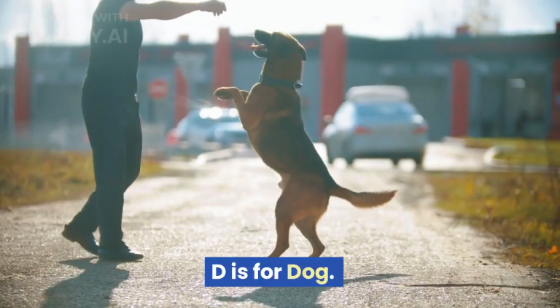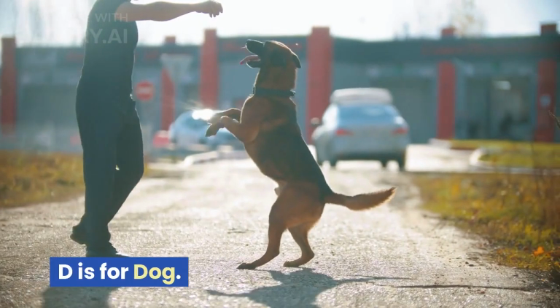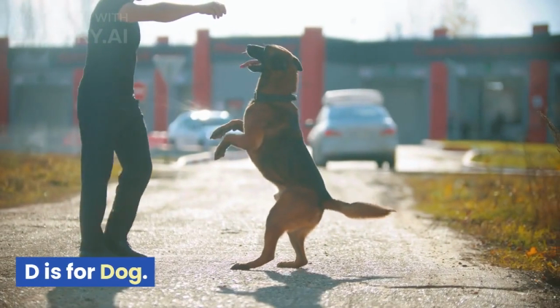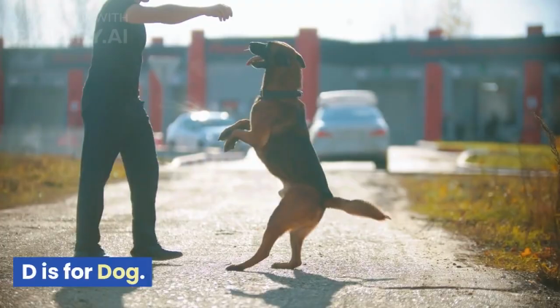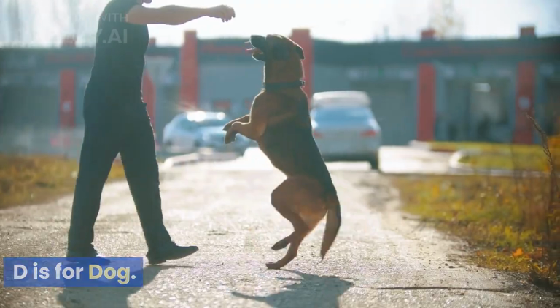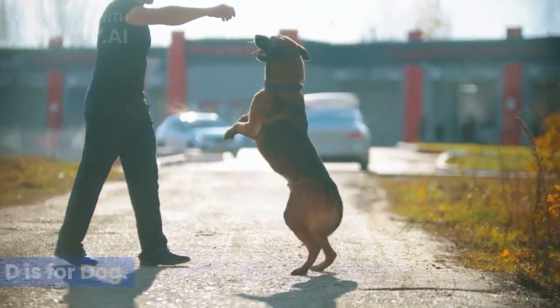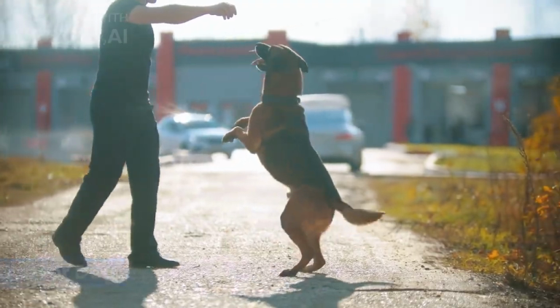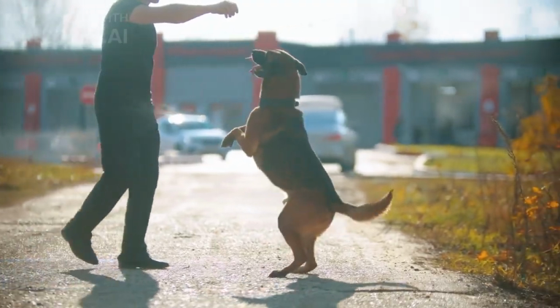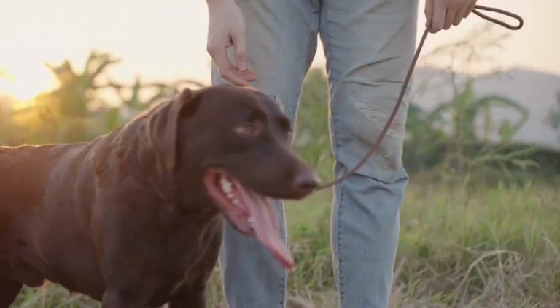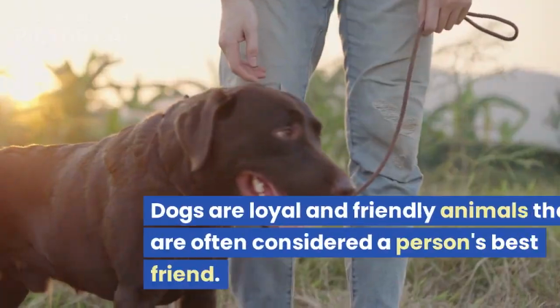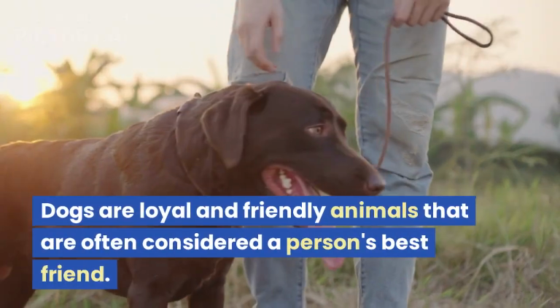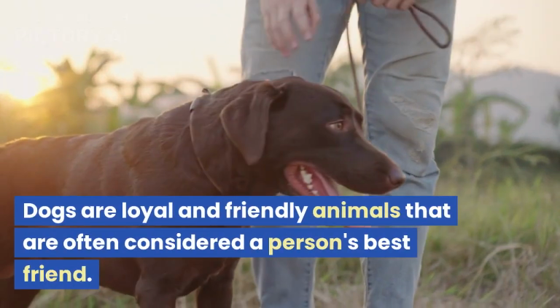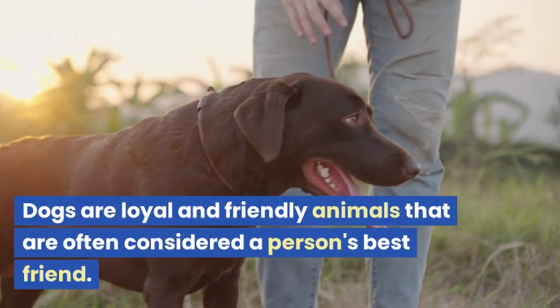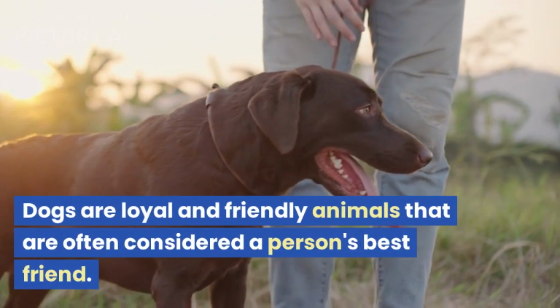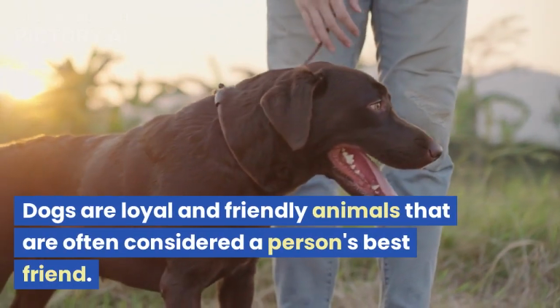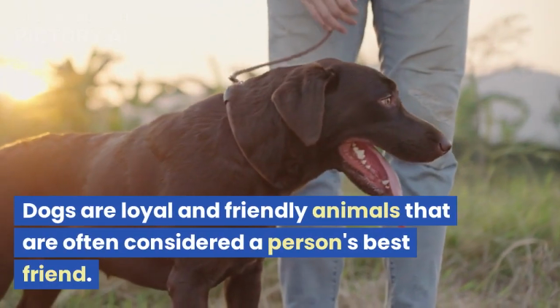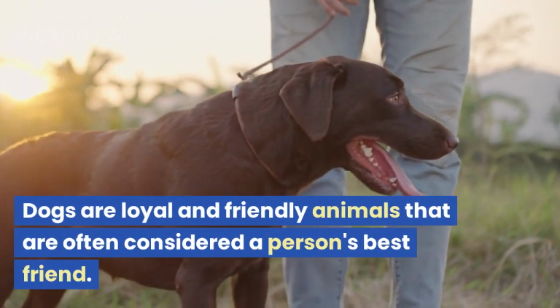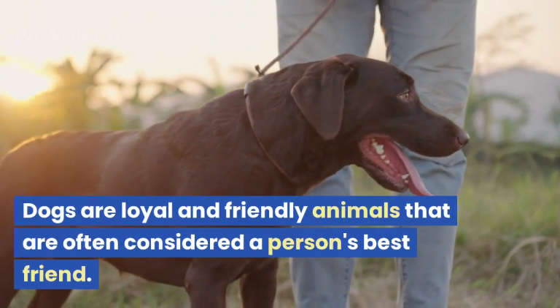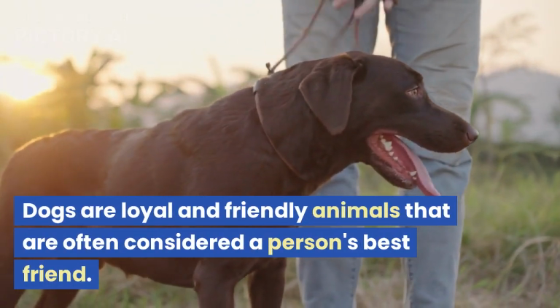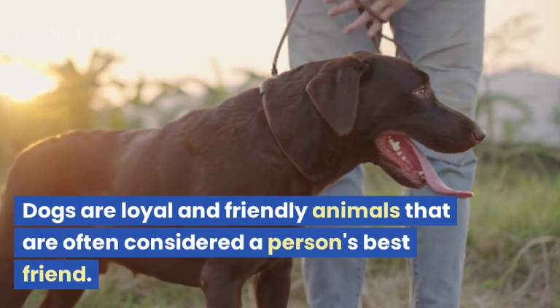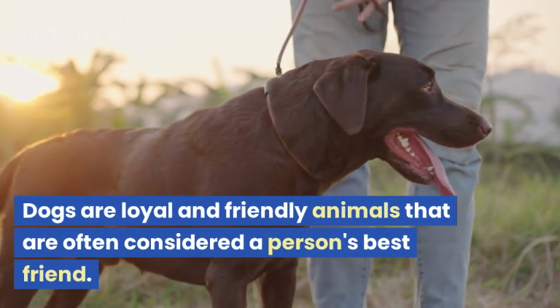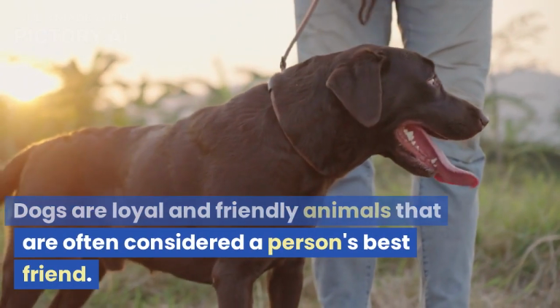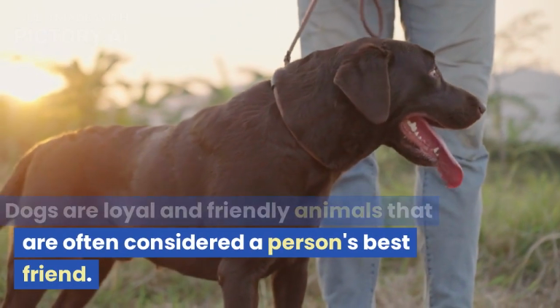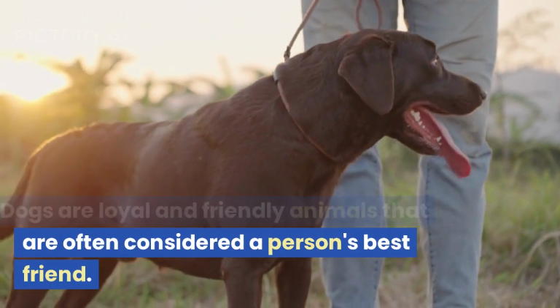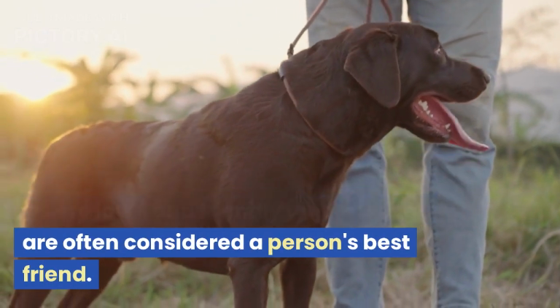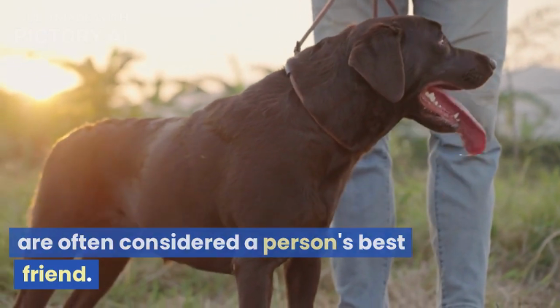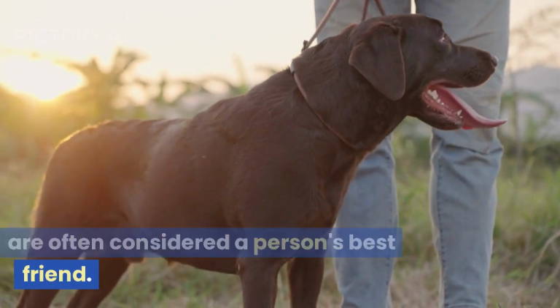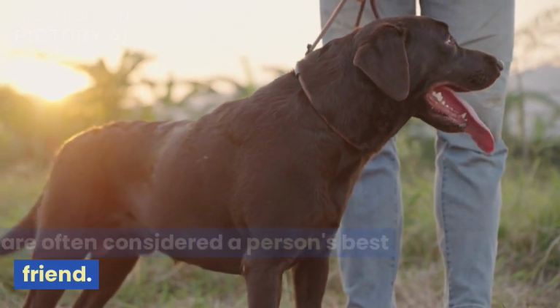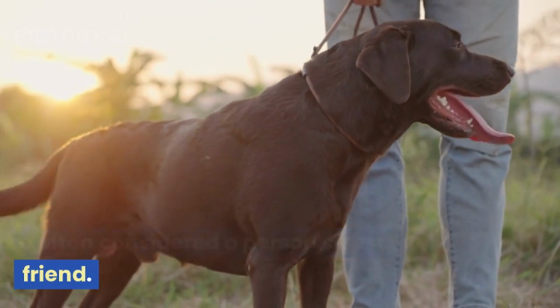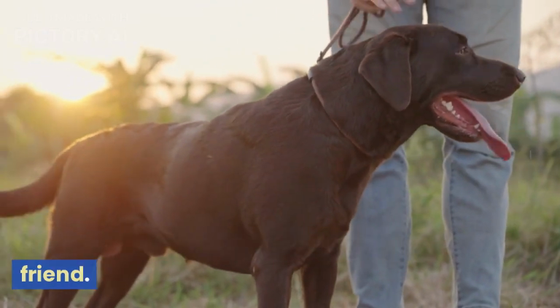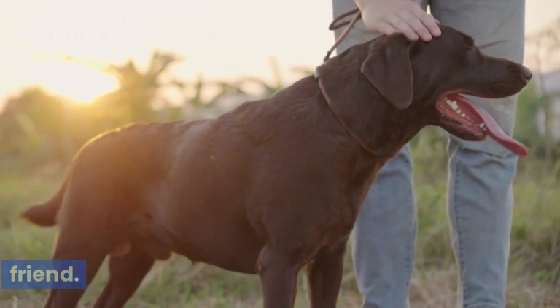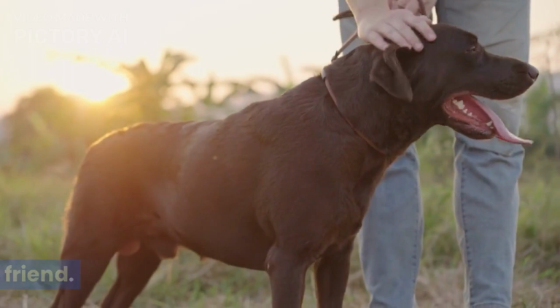D is for dog. Dogs are loyal and friendly animals that are often considered a person's best friend.